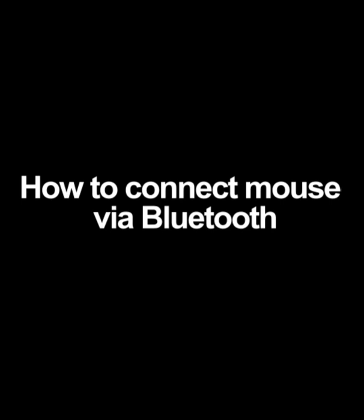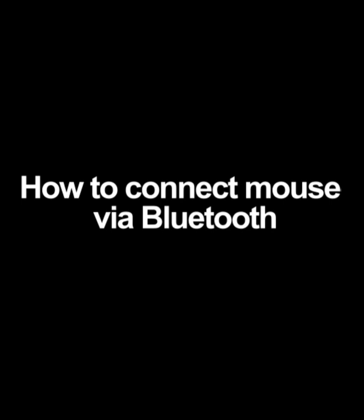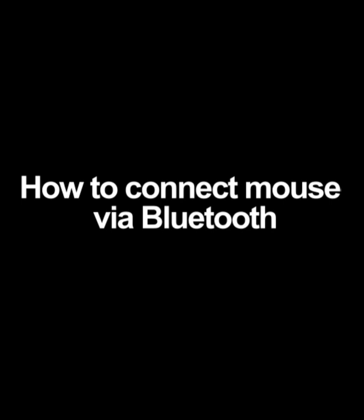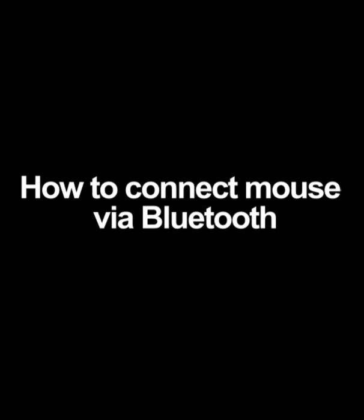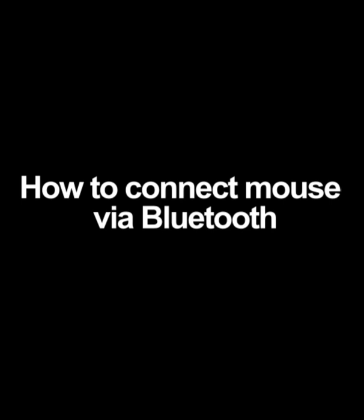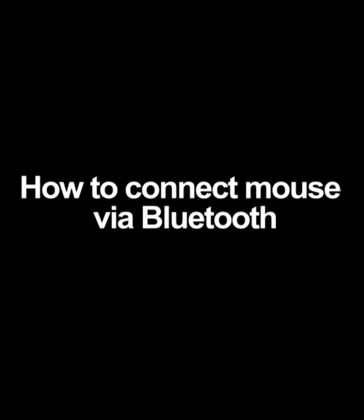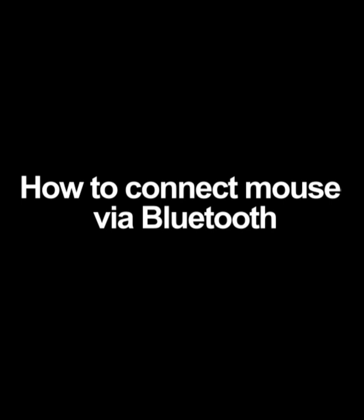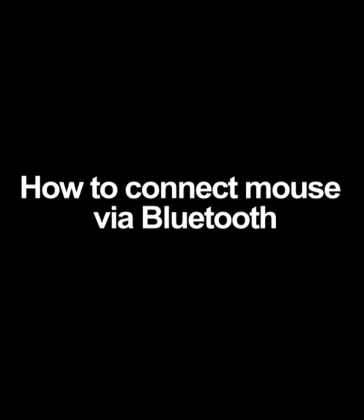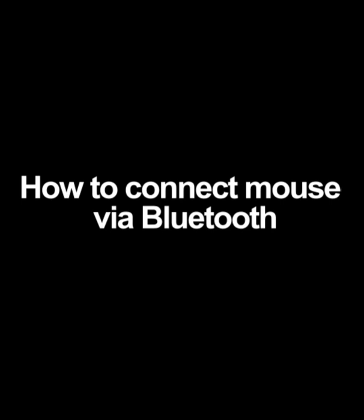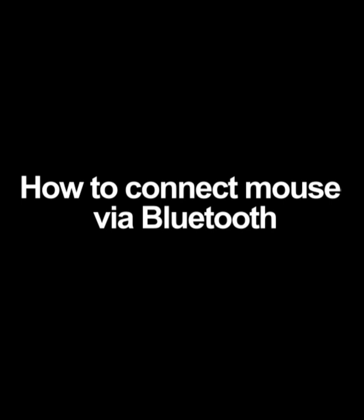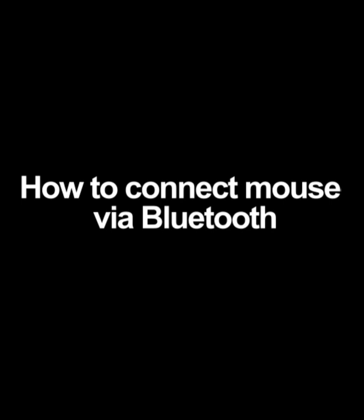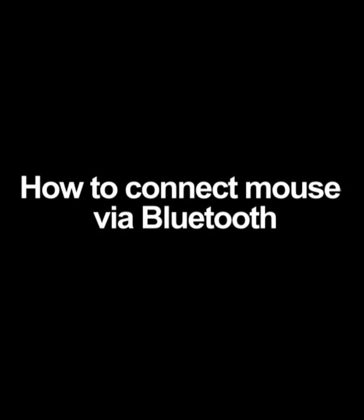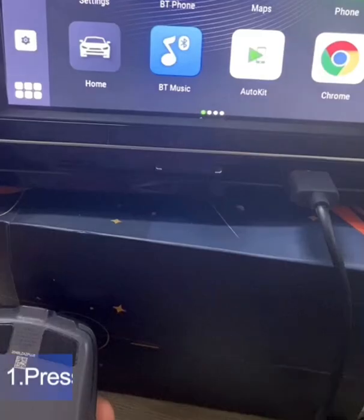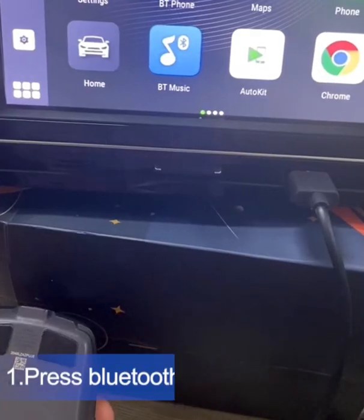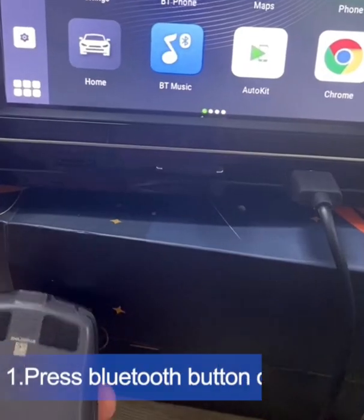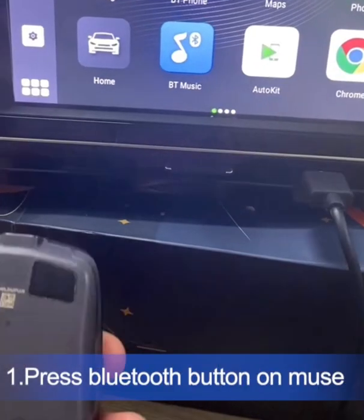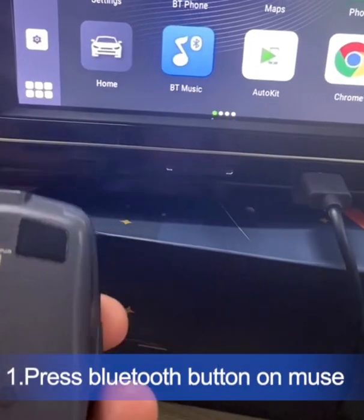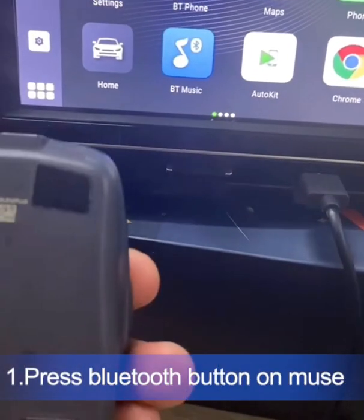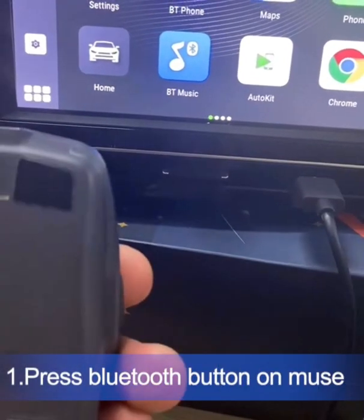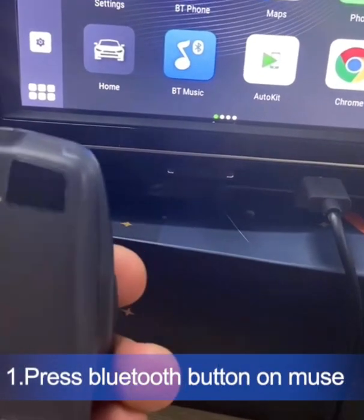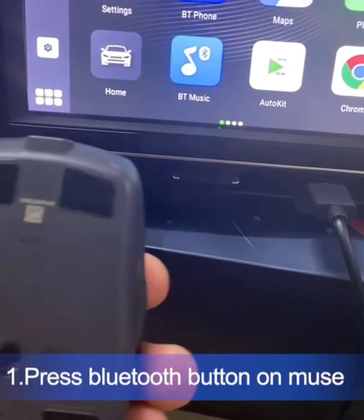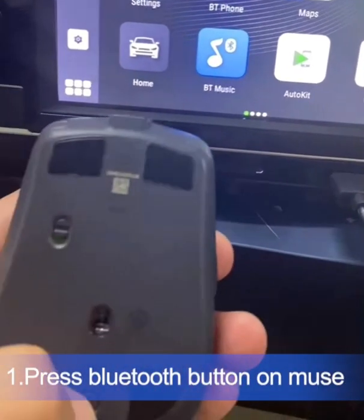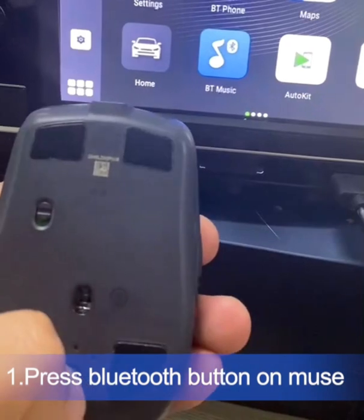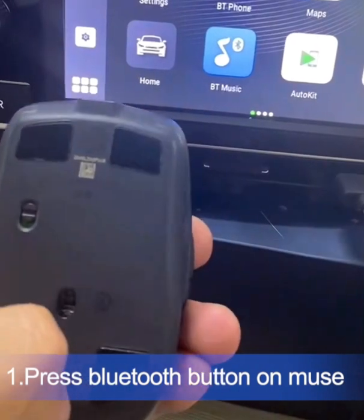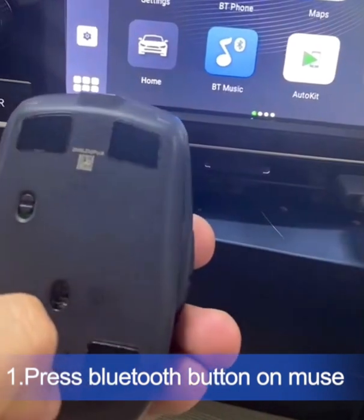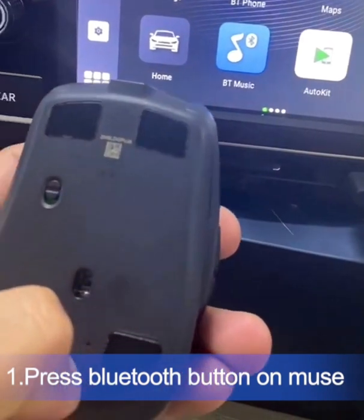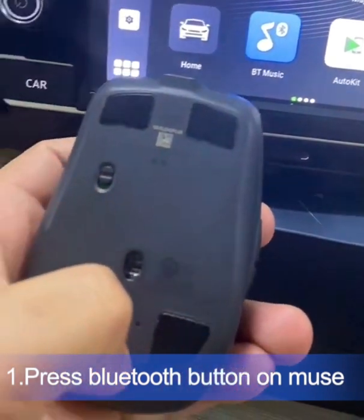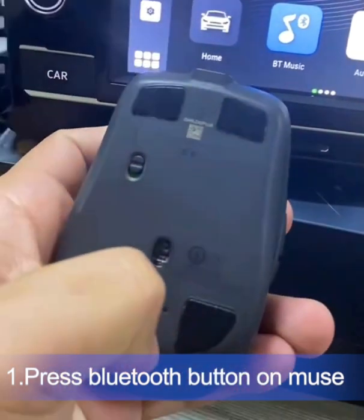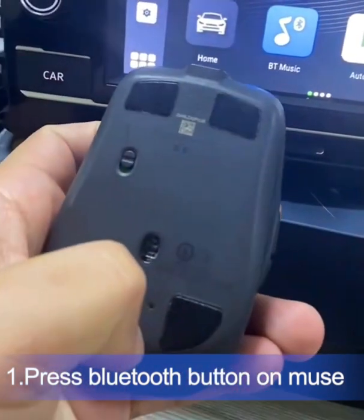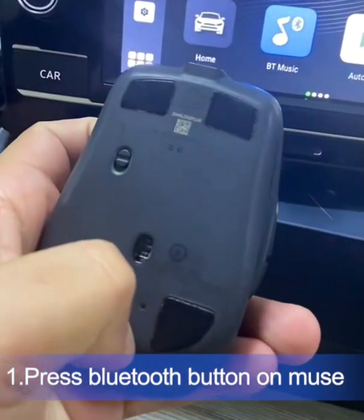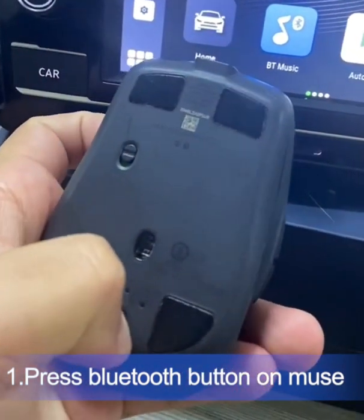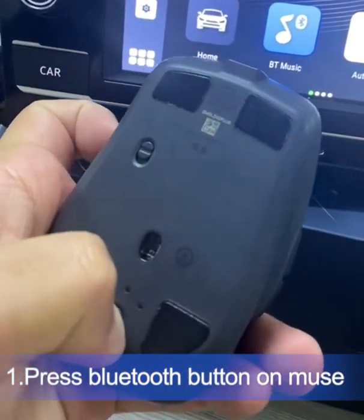Hey guys, welcome to BNews channel. Today I'm gonna introduce you how to connect the Bluetooth mouse to BNews T-Box.